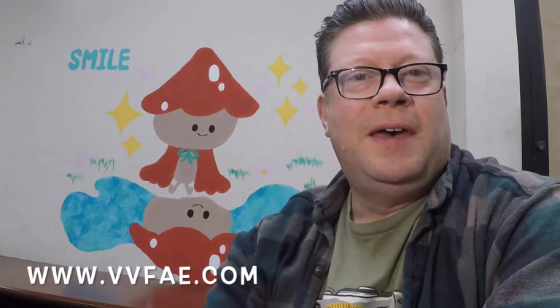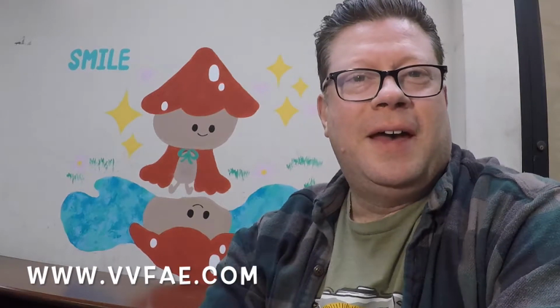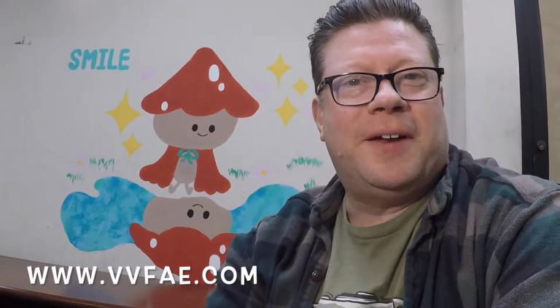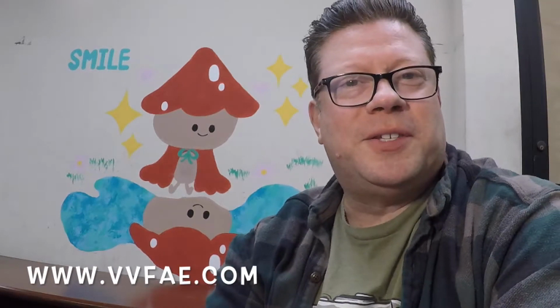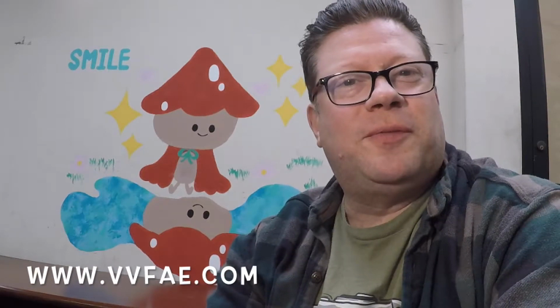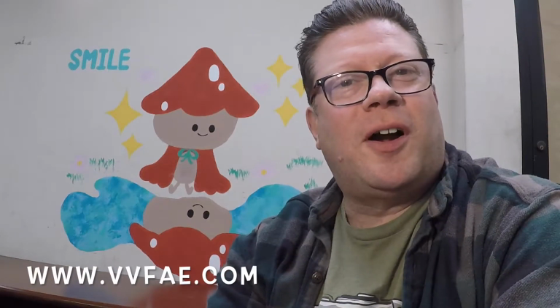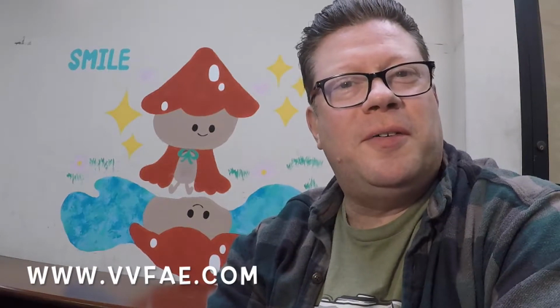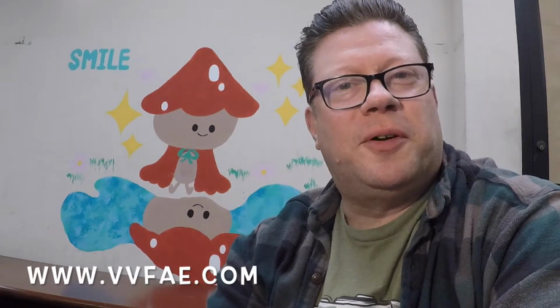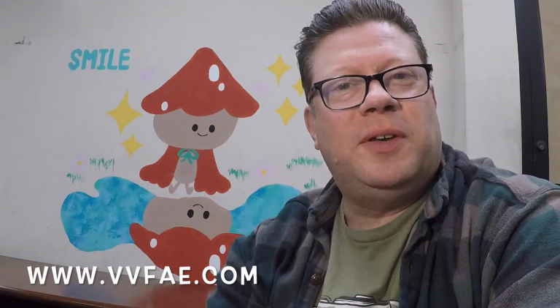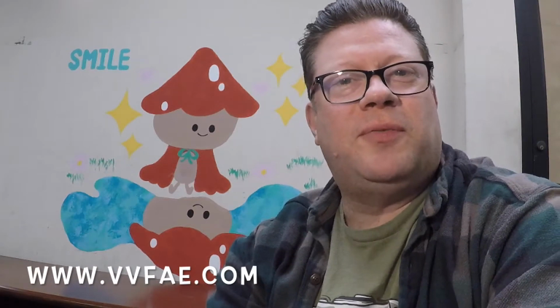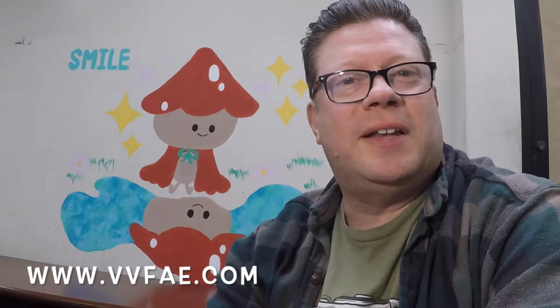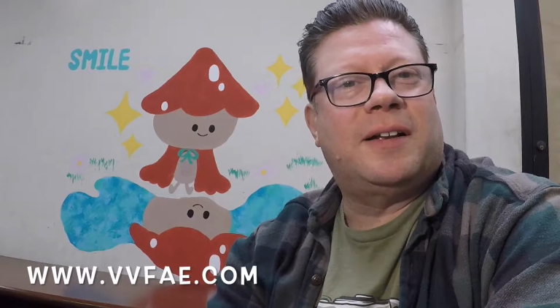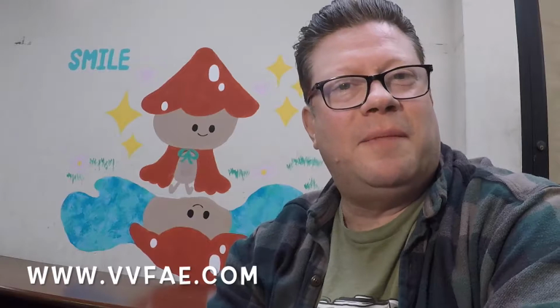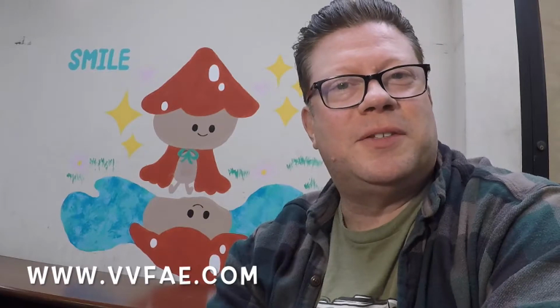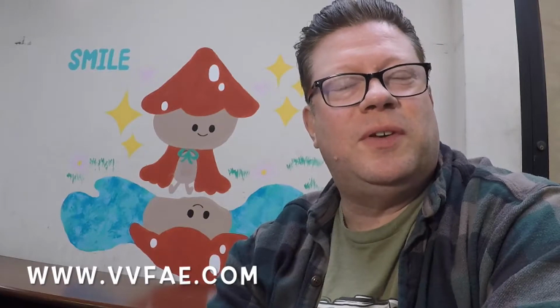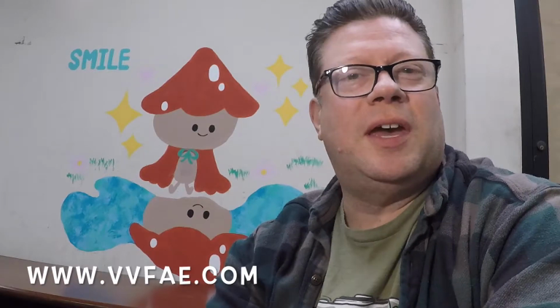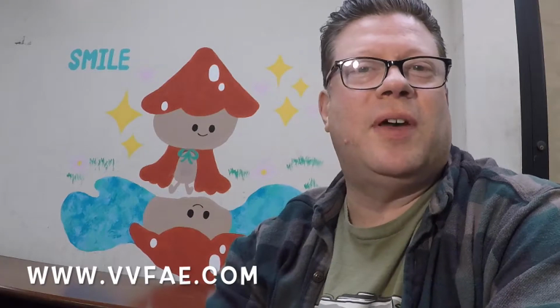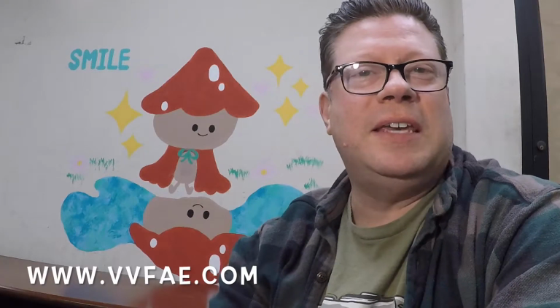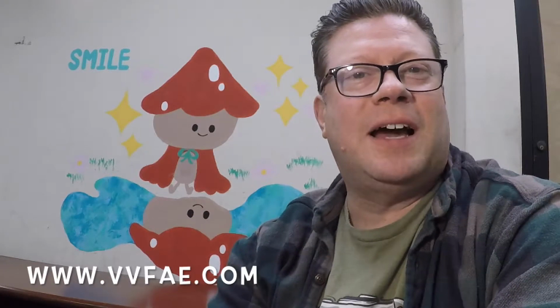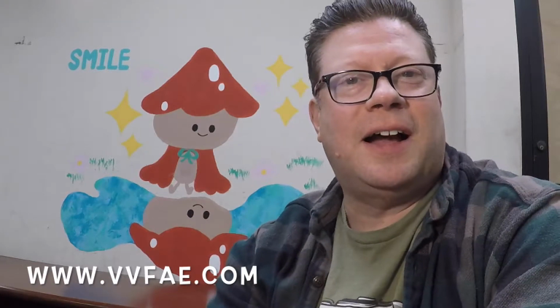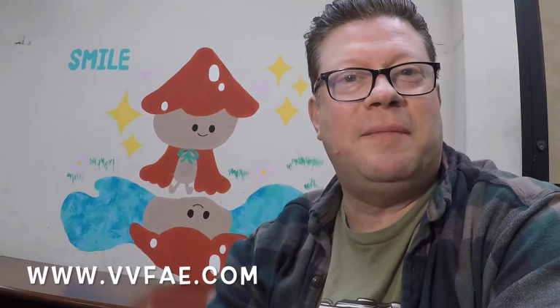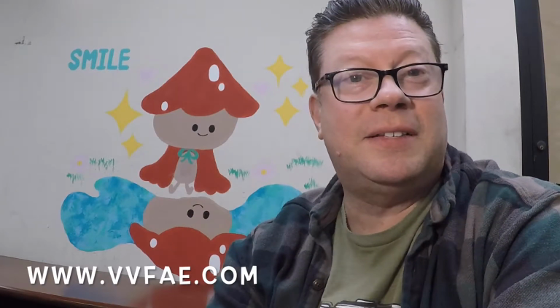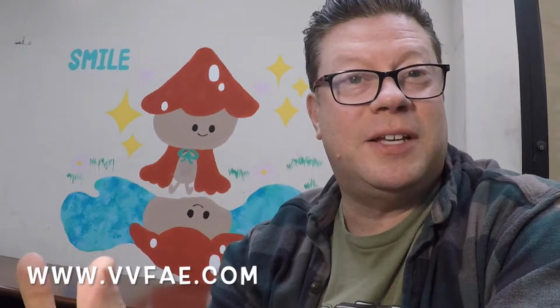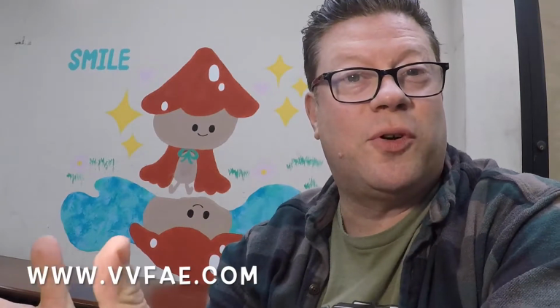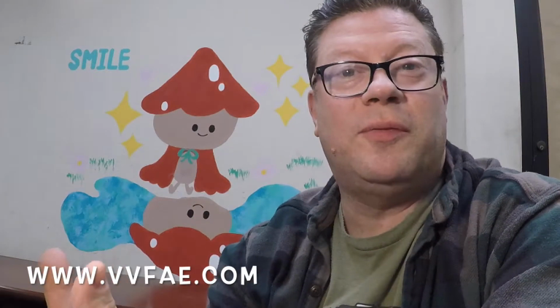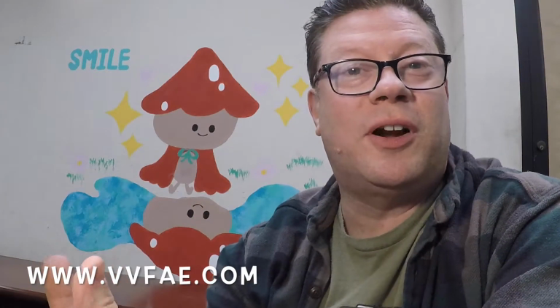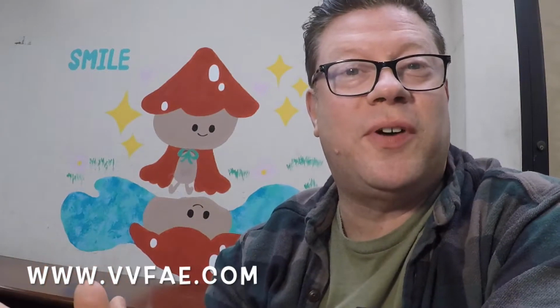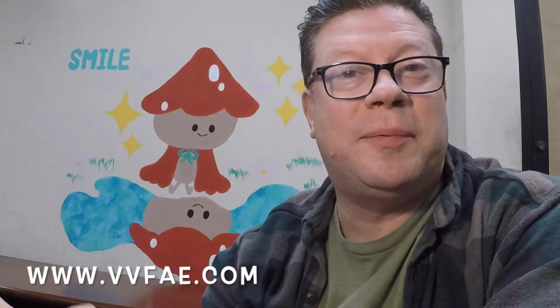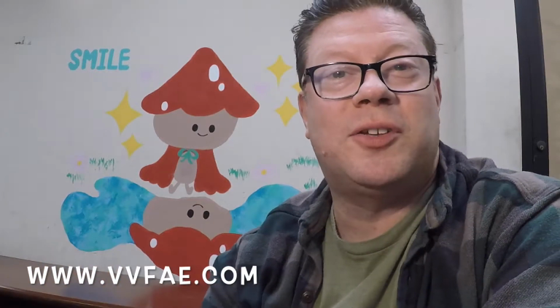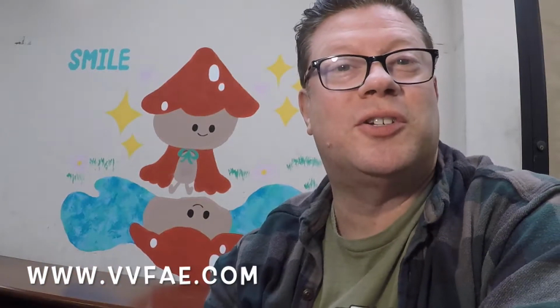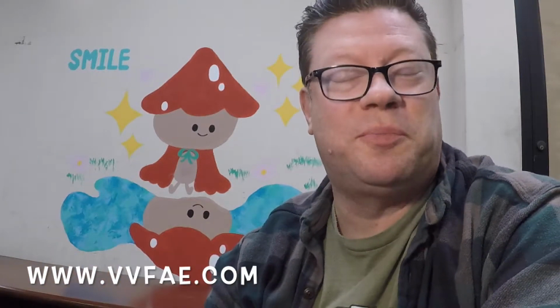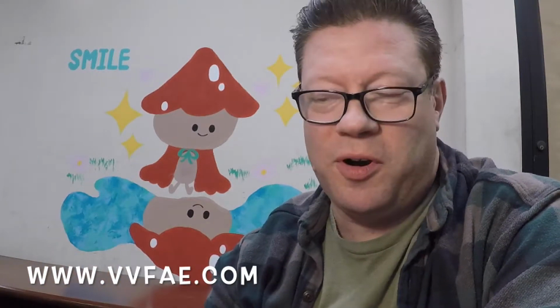Hey there, this is Vic Velare from VVFAE.com — that stands for Vic Velare's Fabulous Auction Emporium.